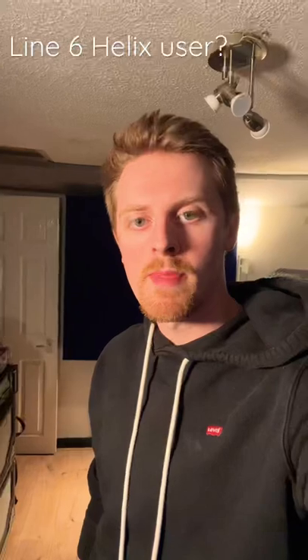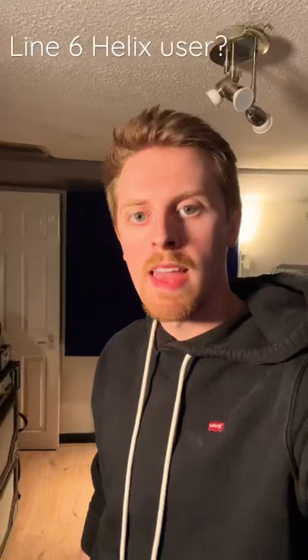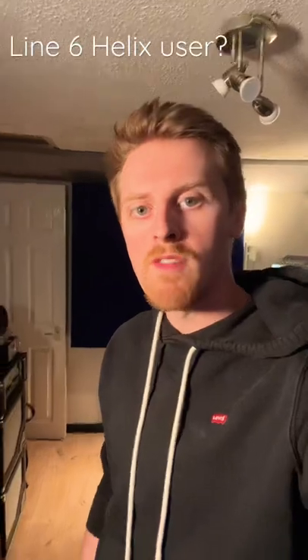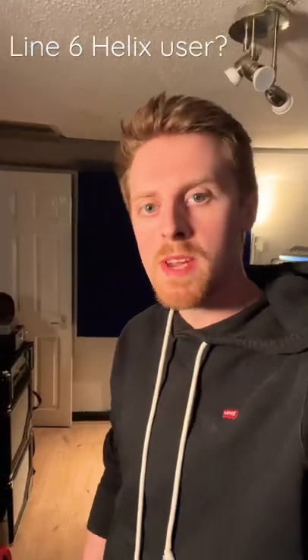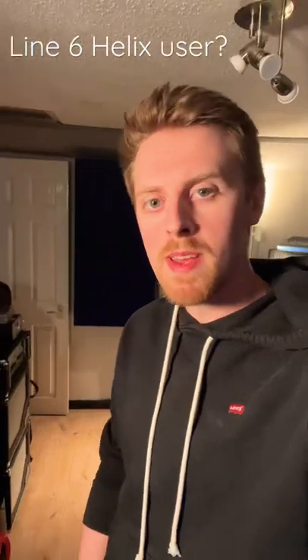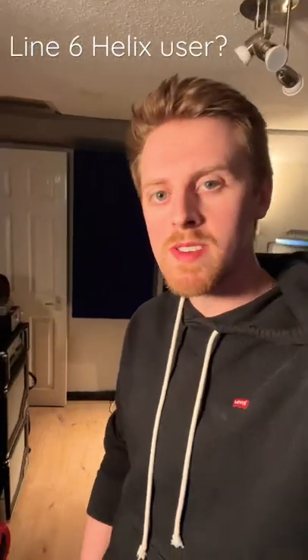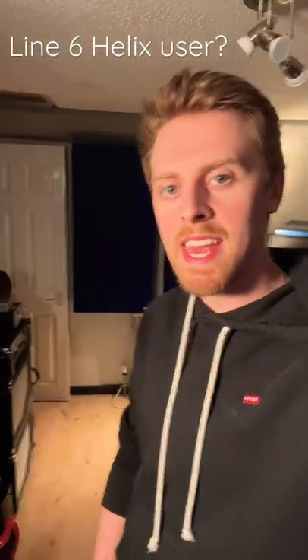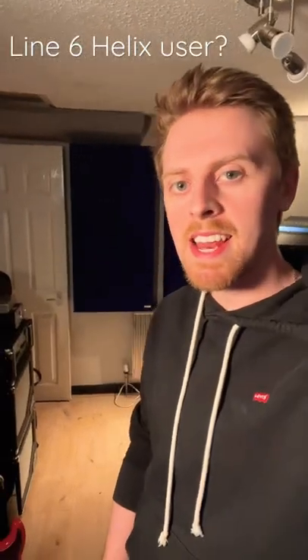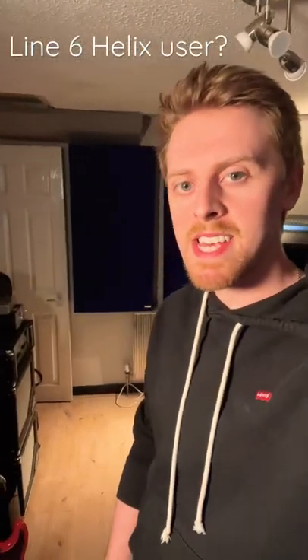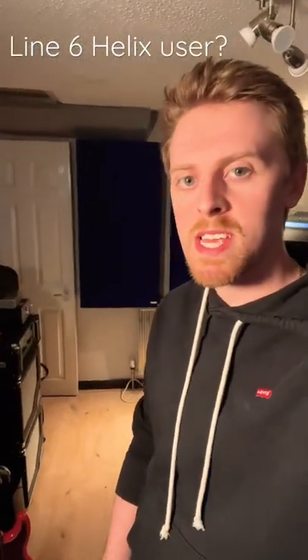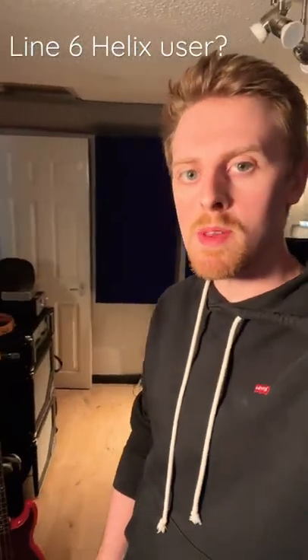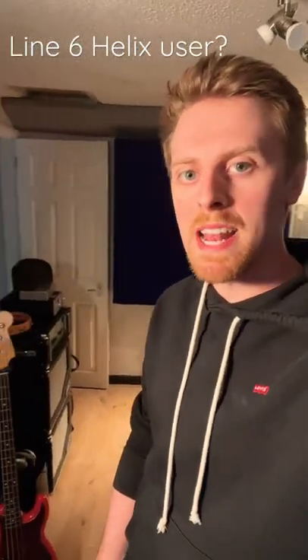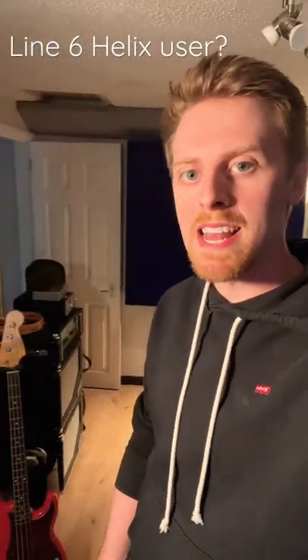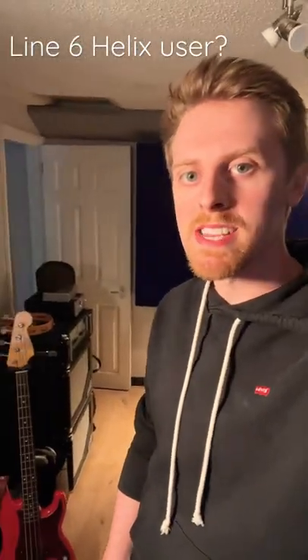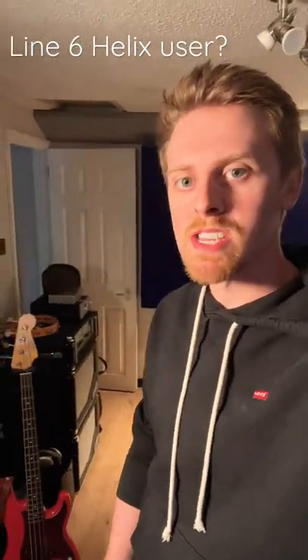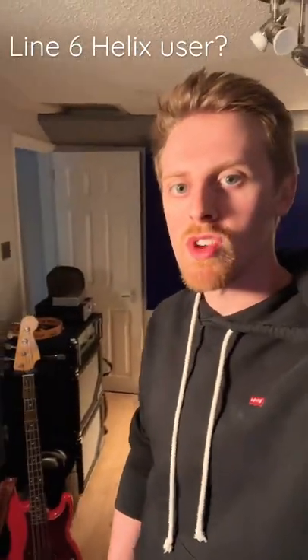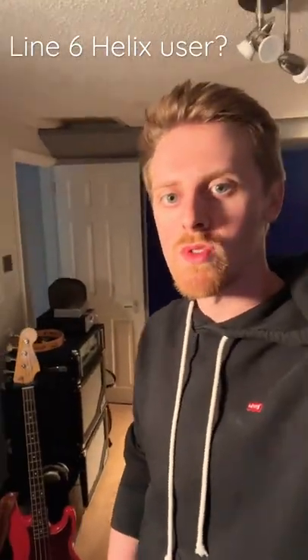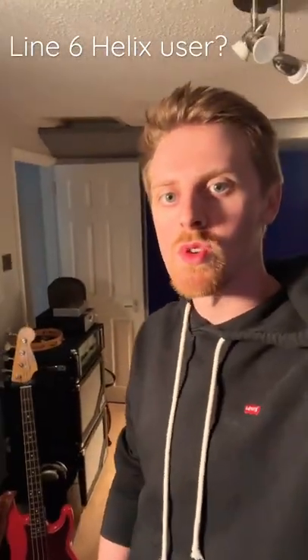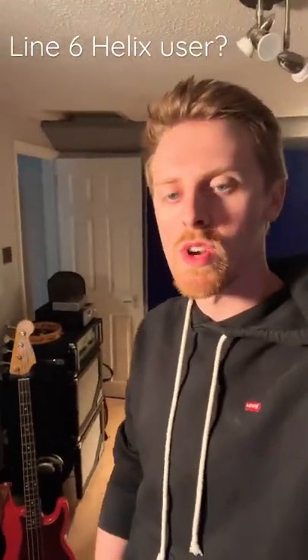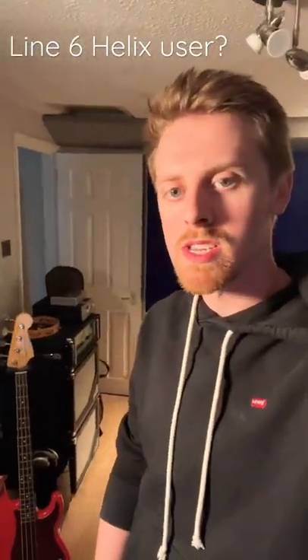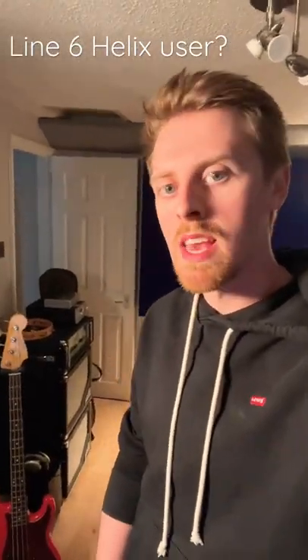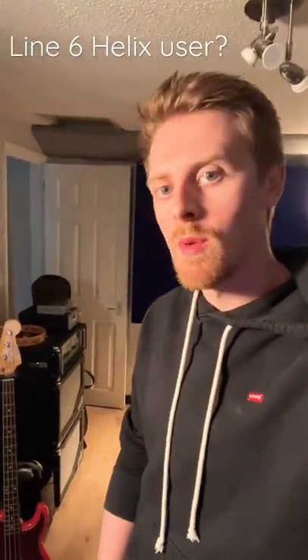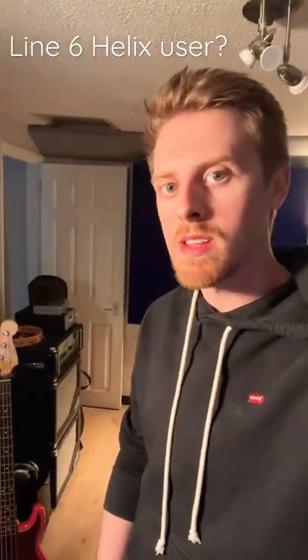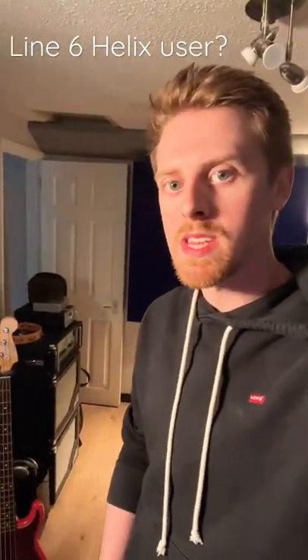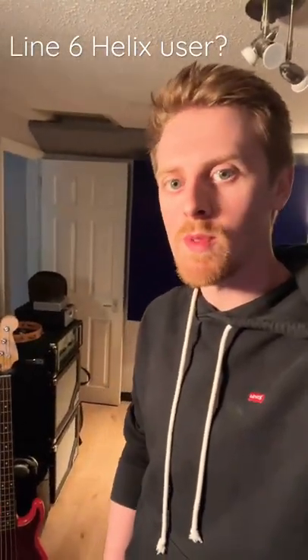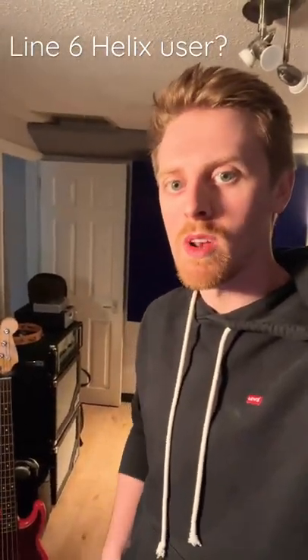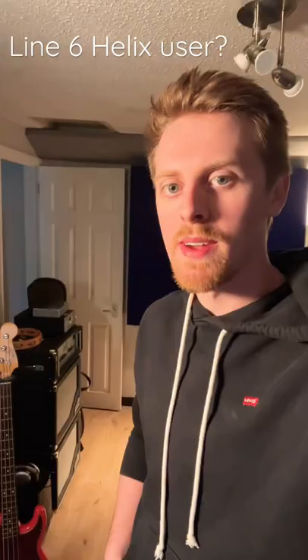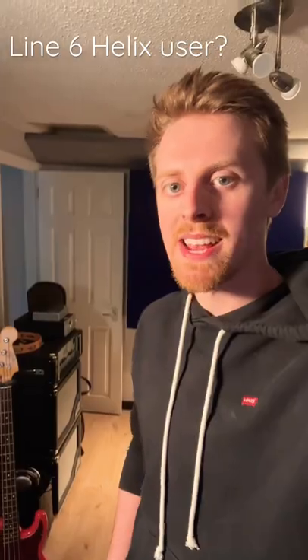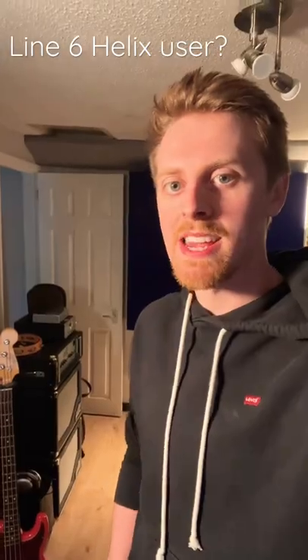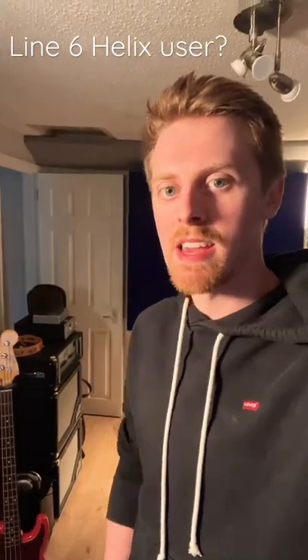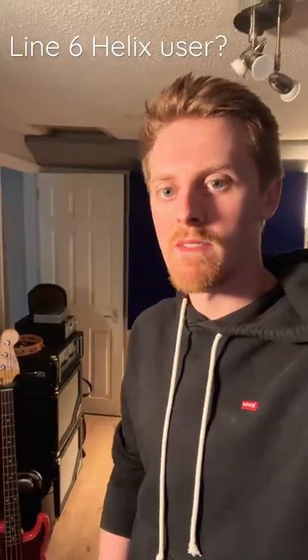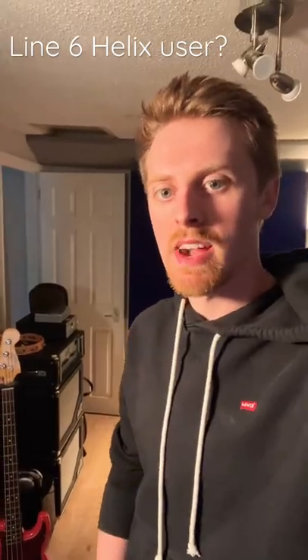If you're a bass player using the Helix, here's one of my latest go-to tricks when it comes to keeping your low end clean and fat.